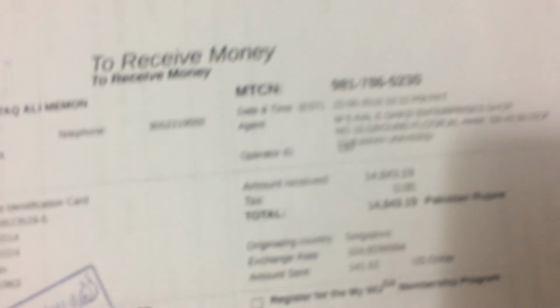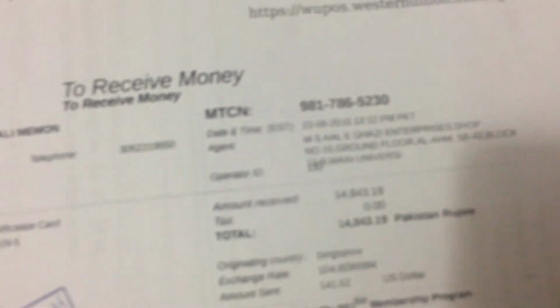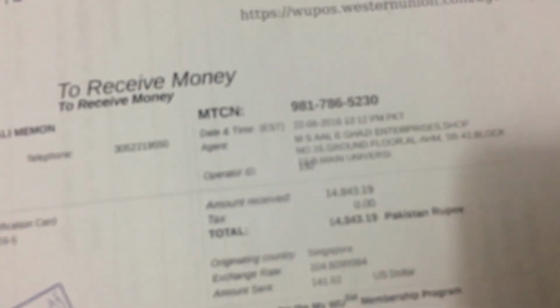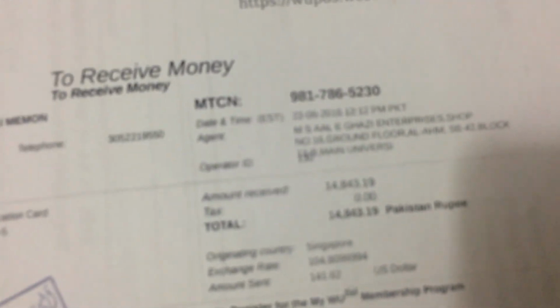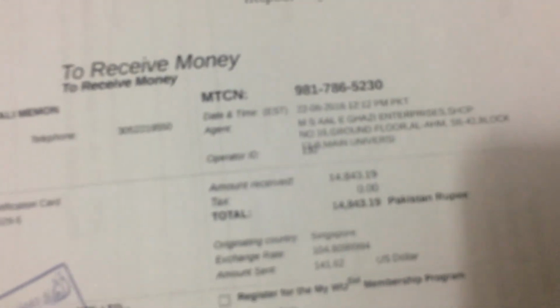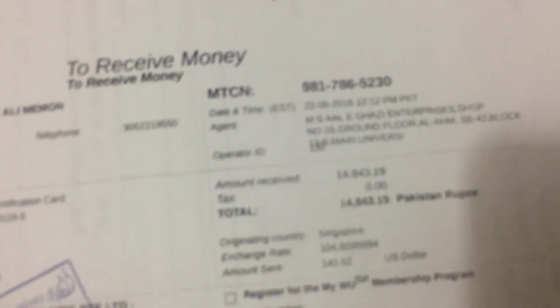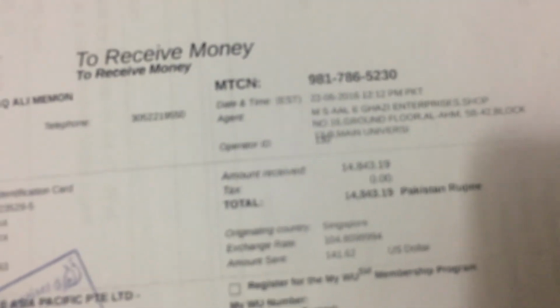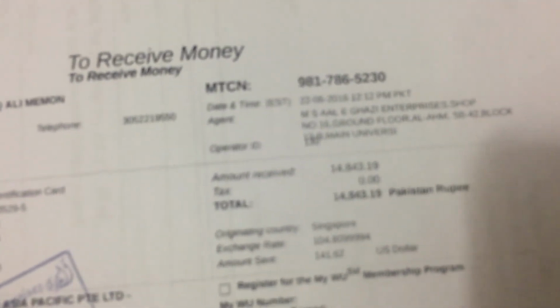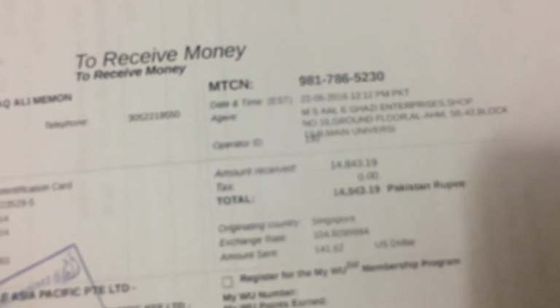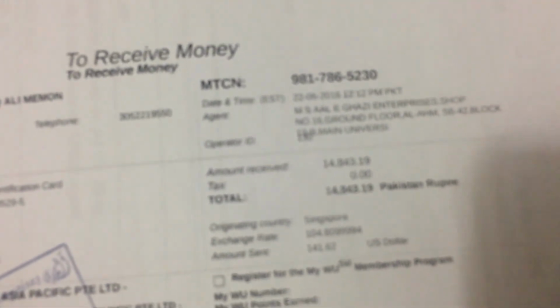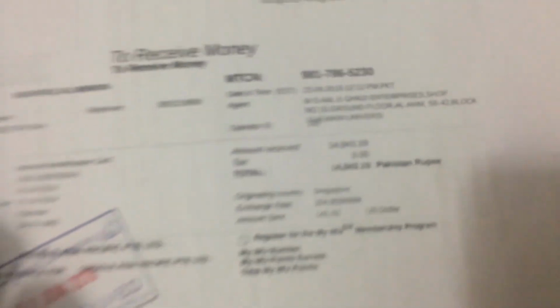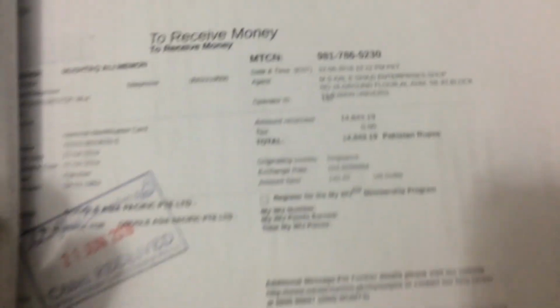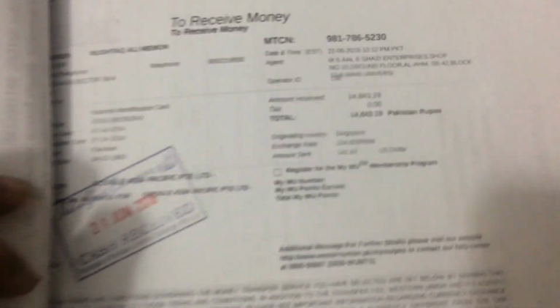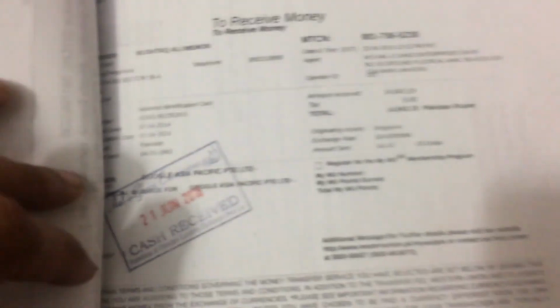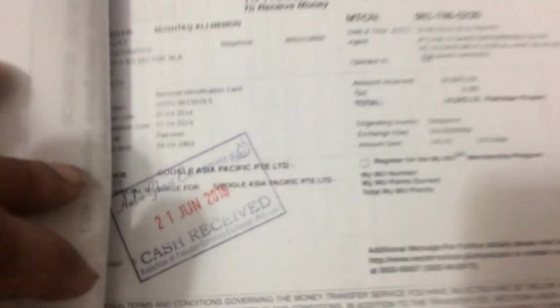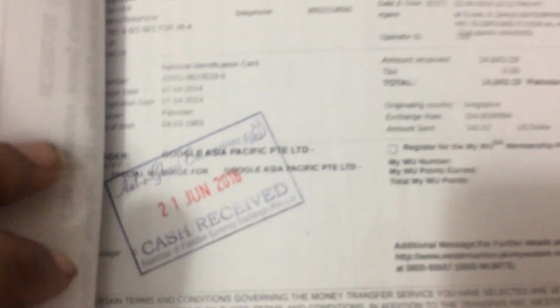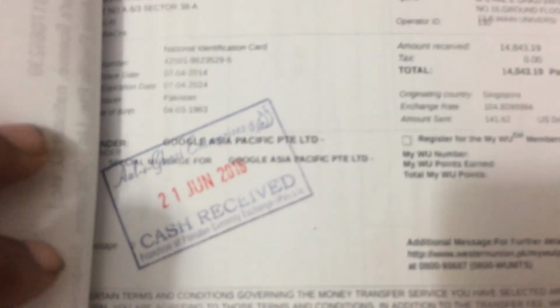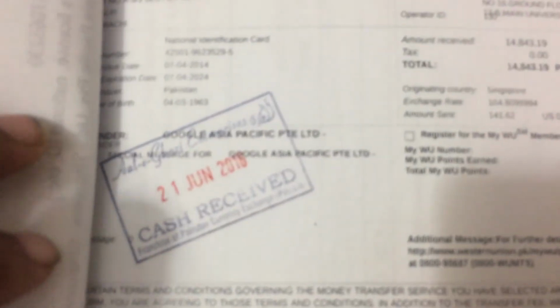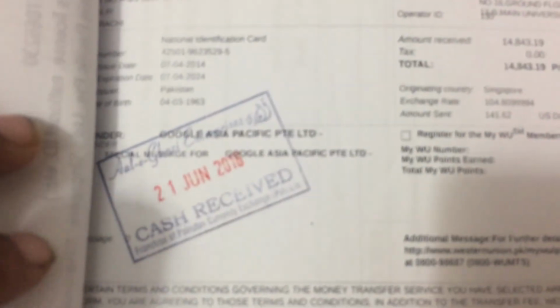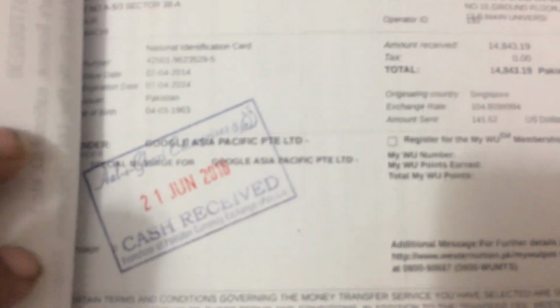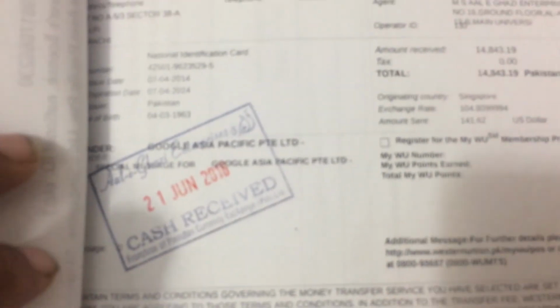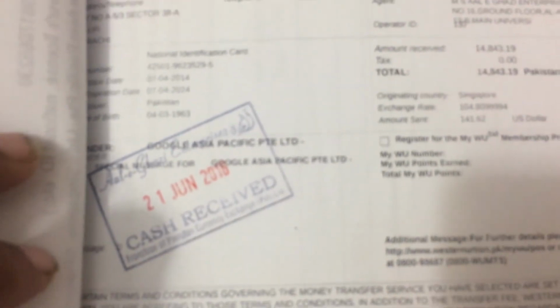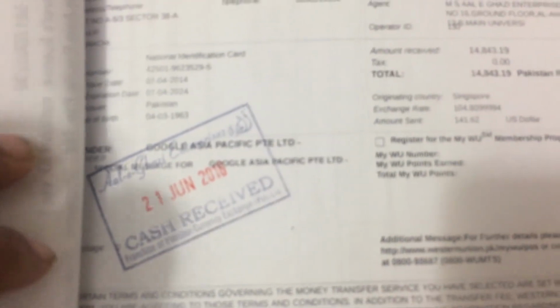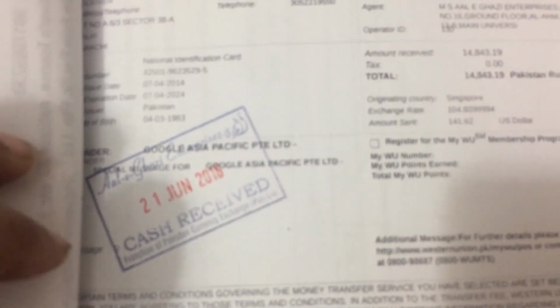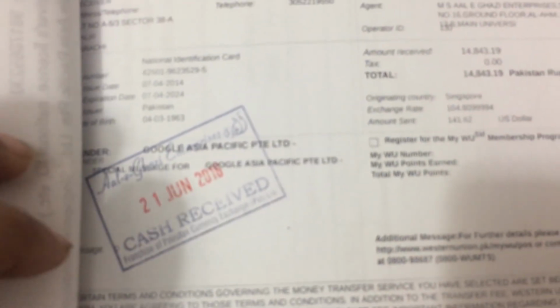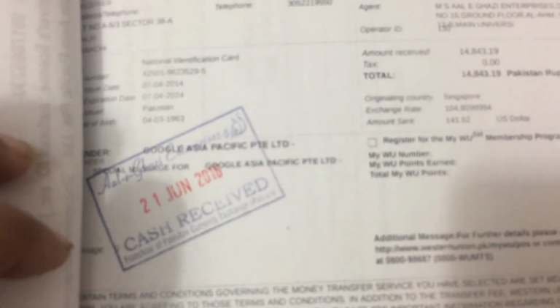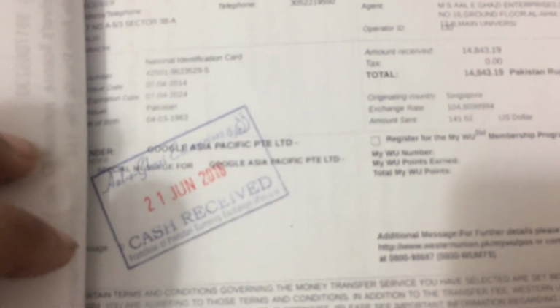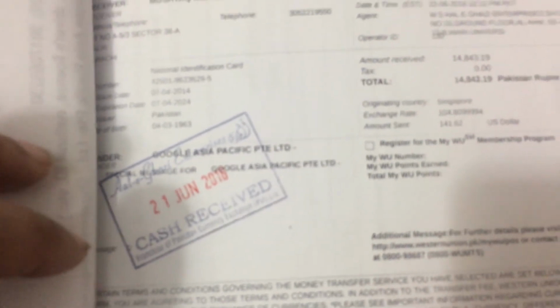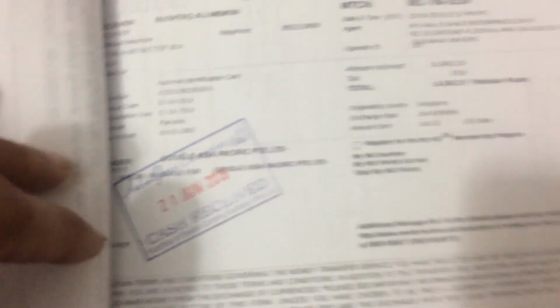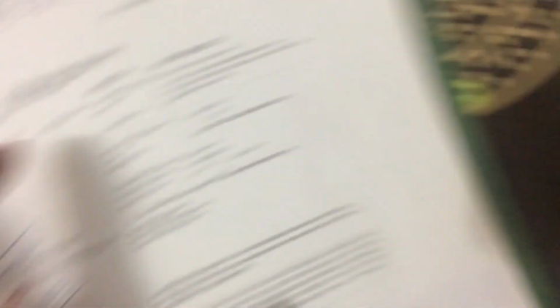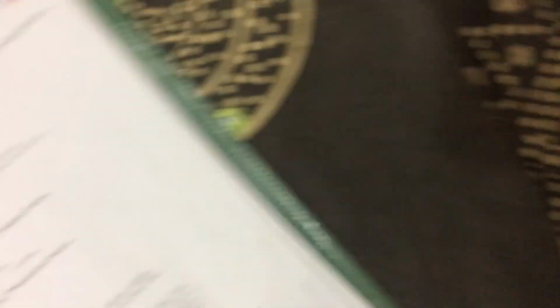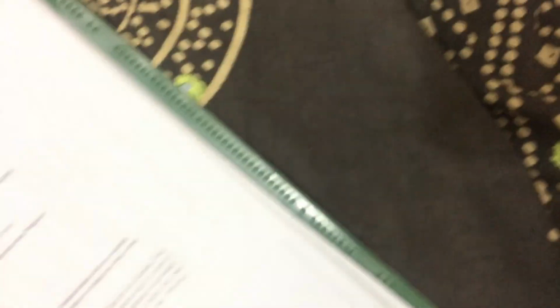The fourth payment was $141.63. I received the payment, which was around 14,000 rupees, on June 21st, 2016.